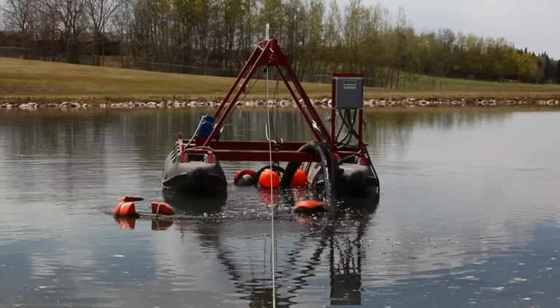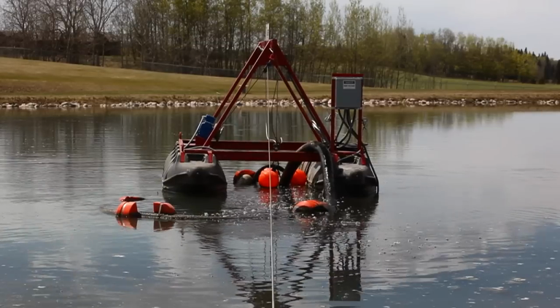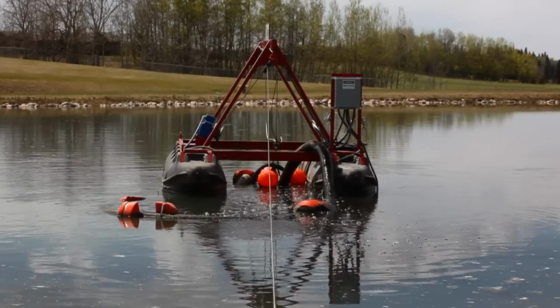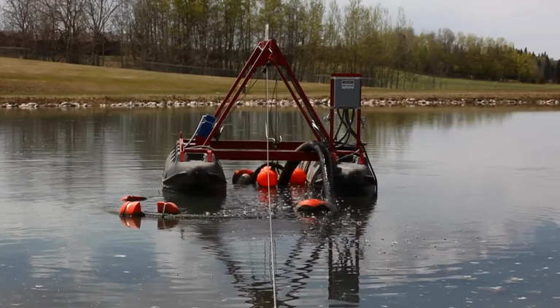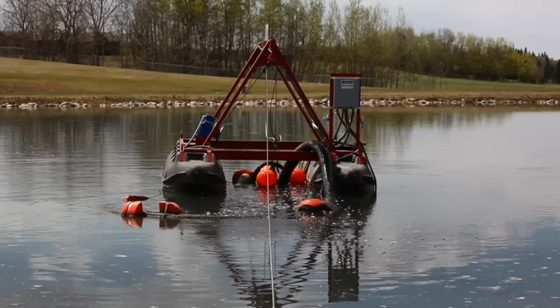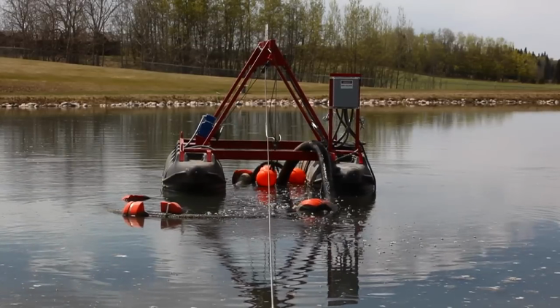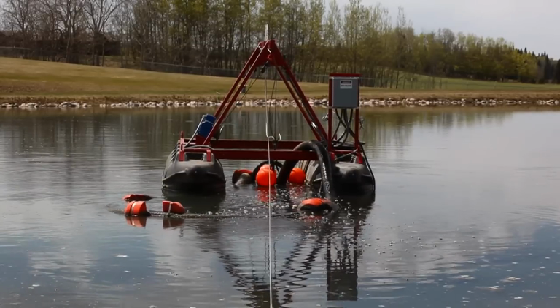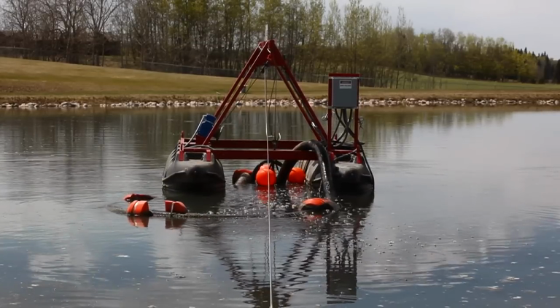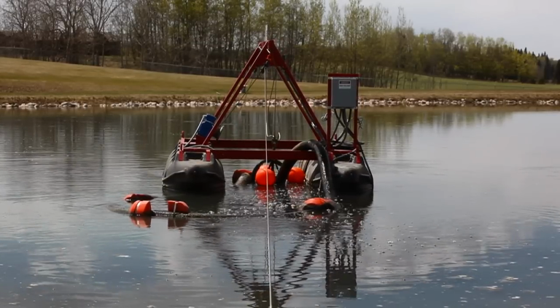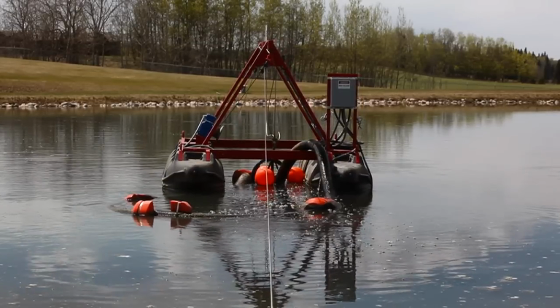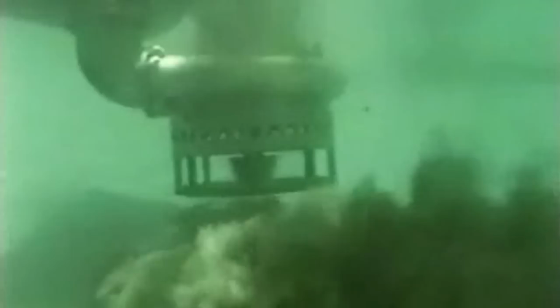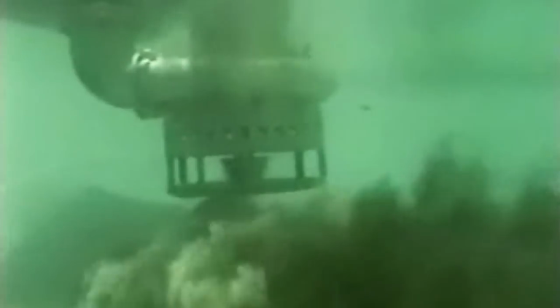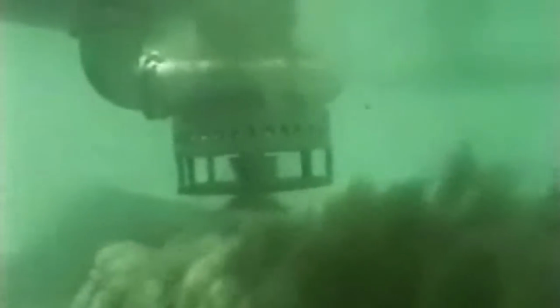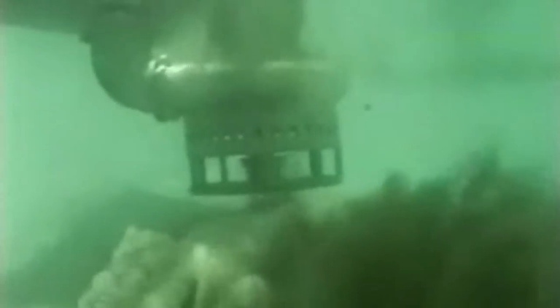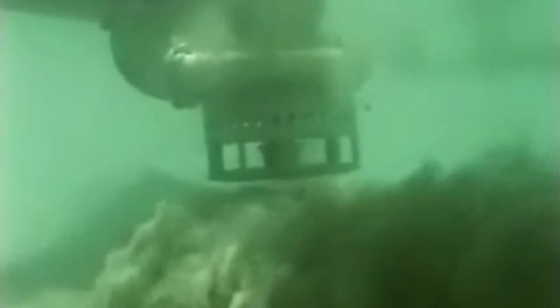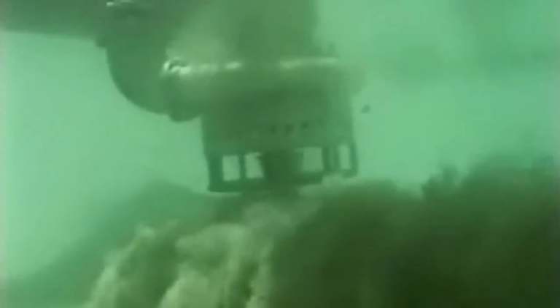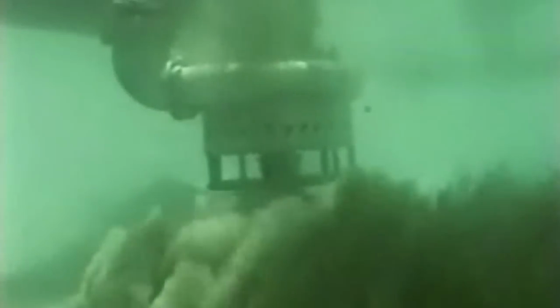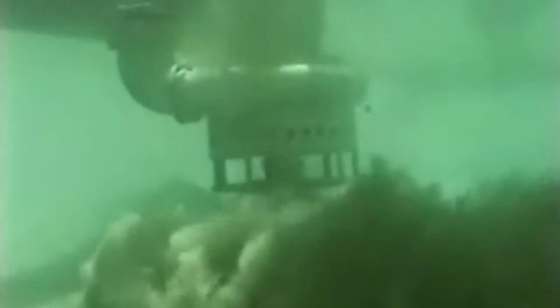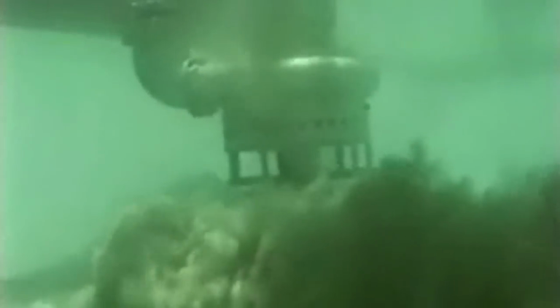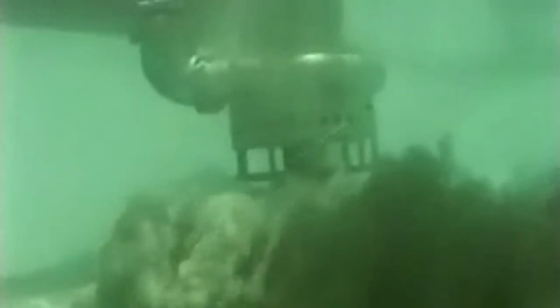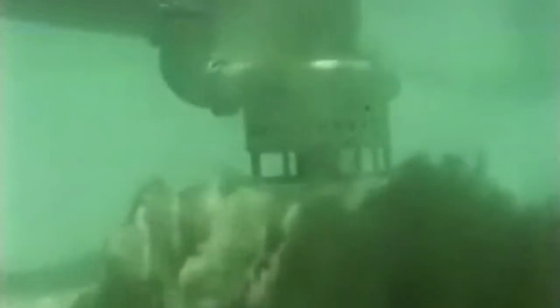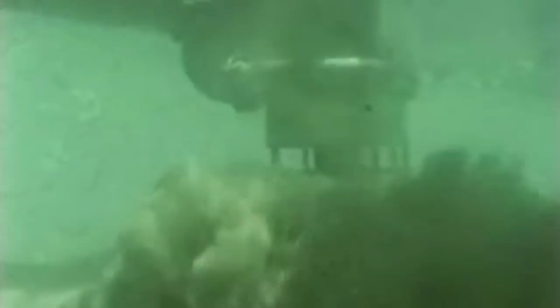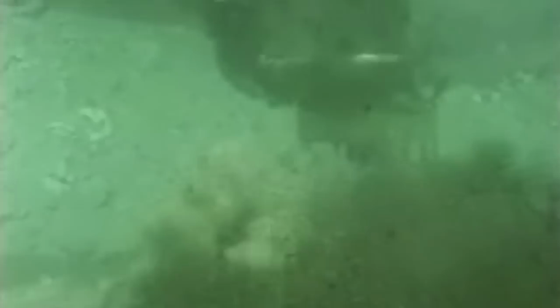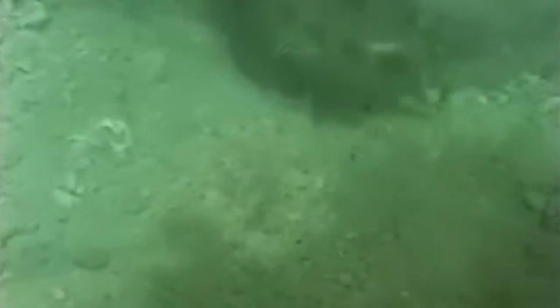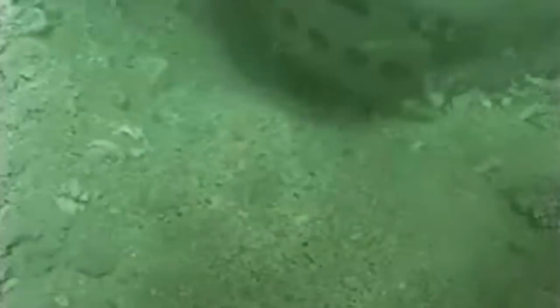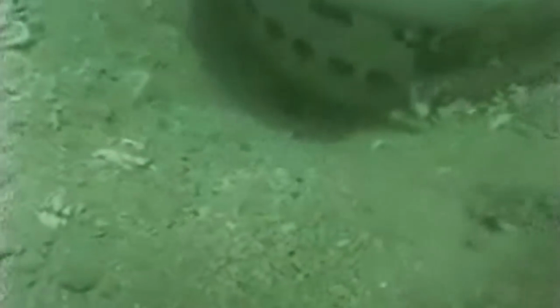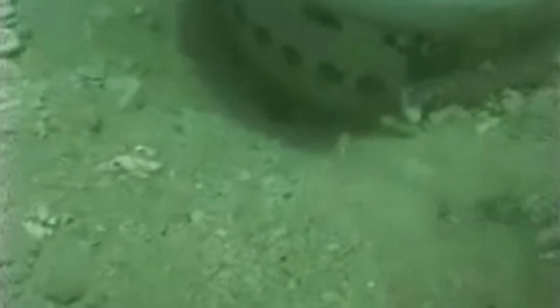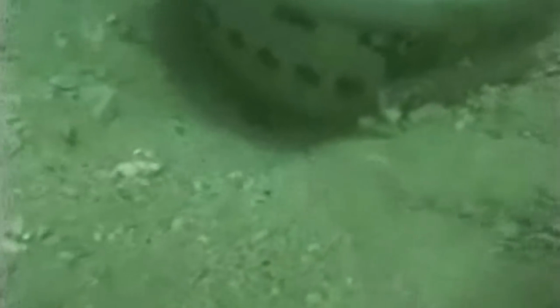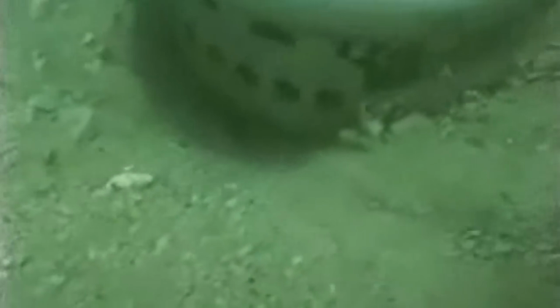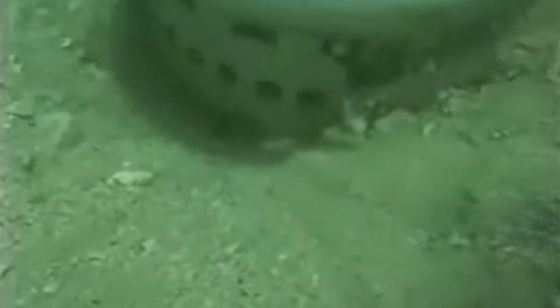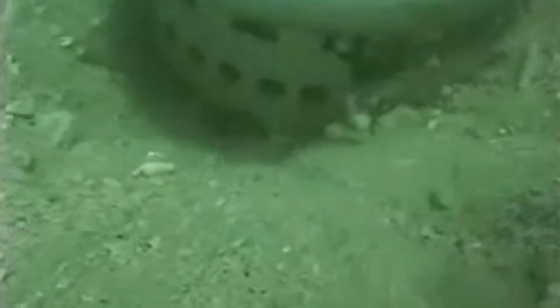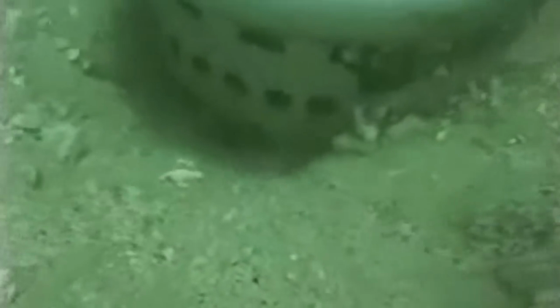The agitator slurry pump can penetrate settled, compacted solids, resuspending them for easy removal.